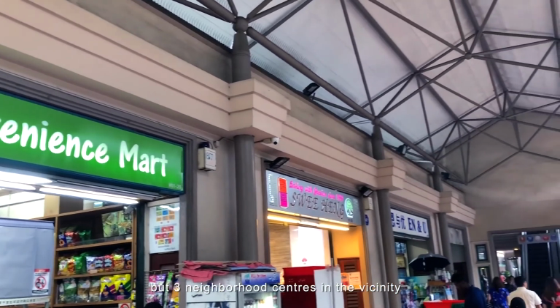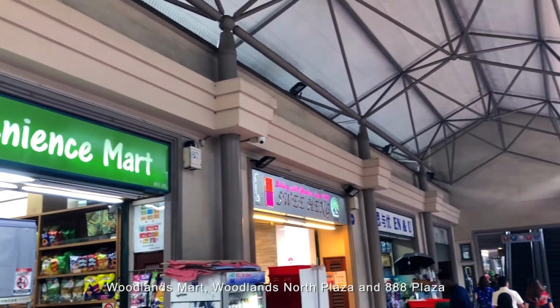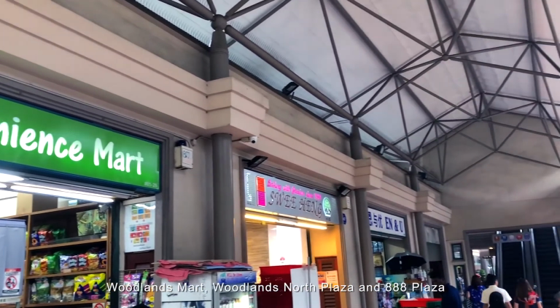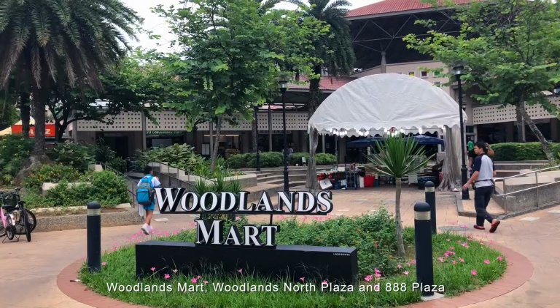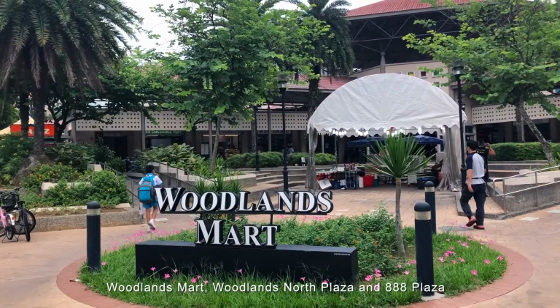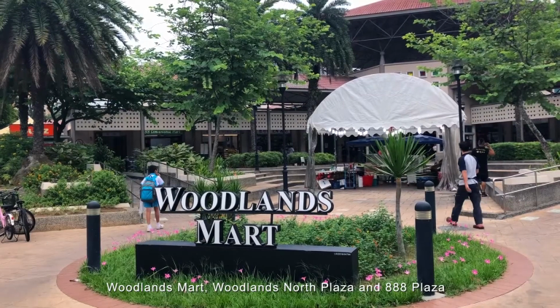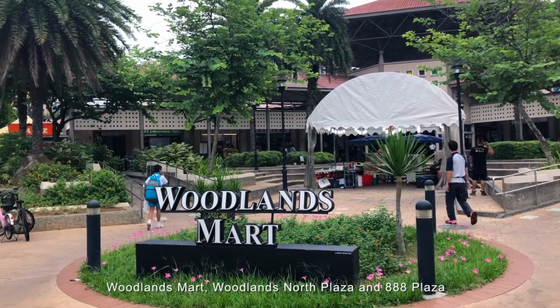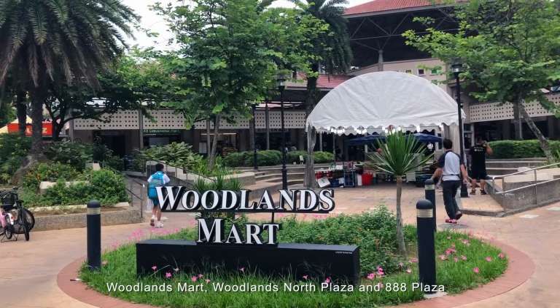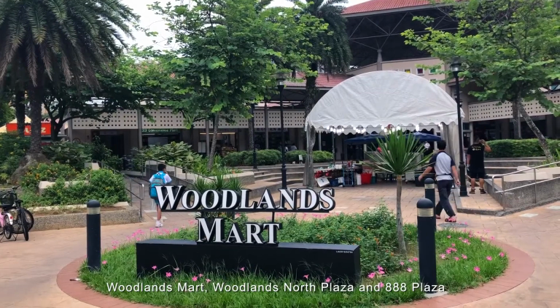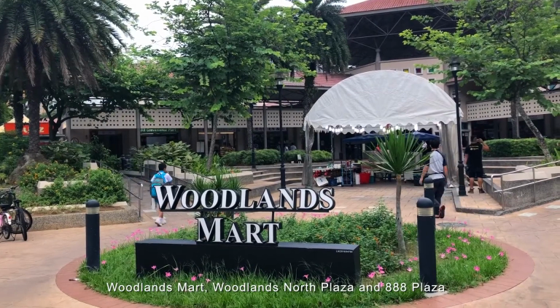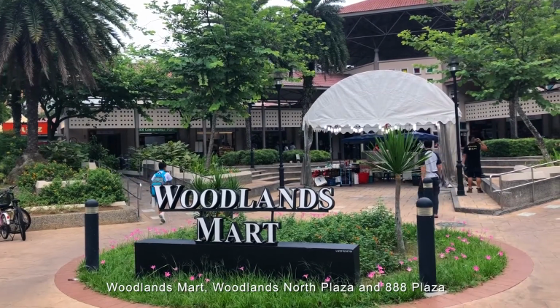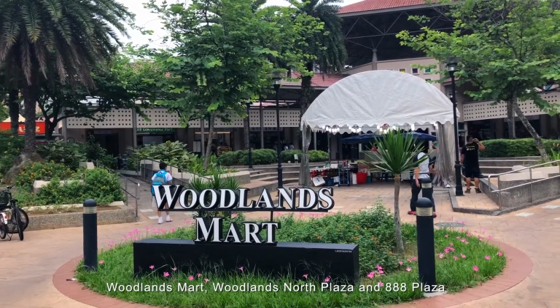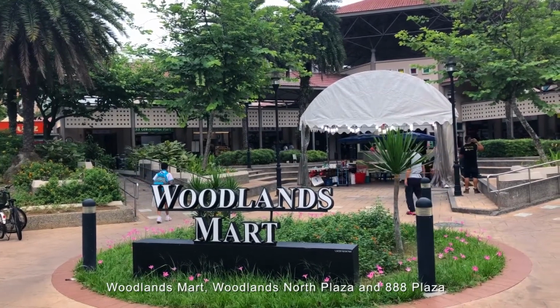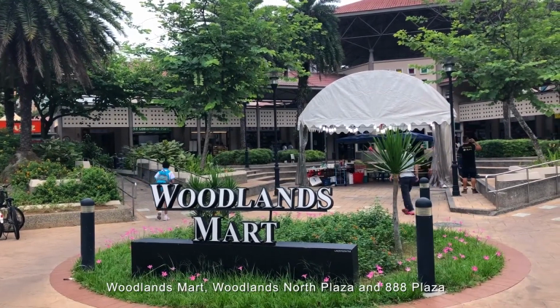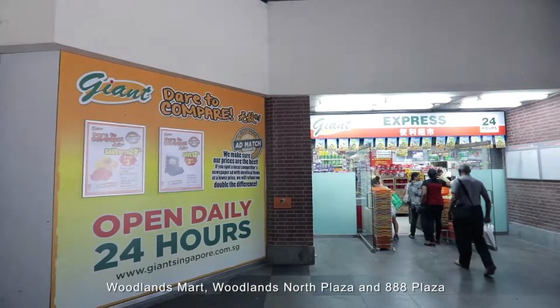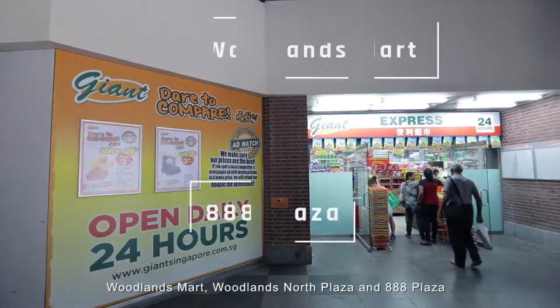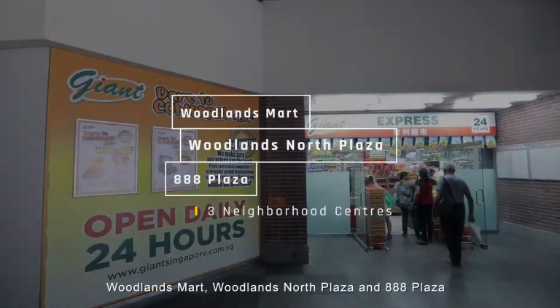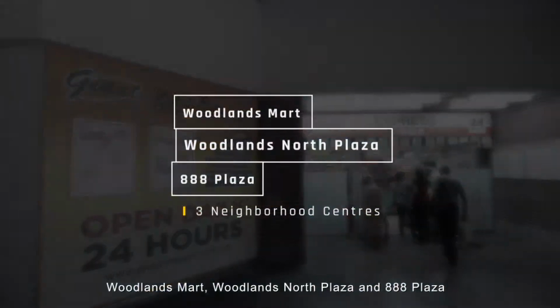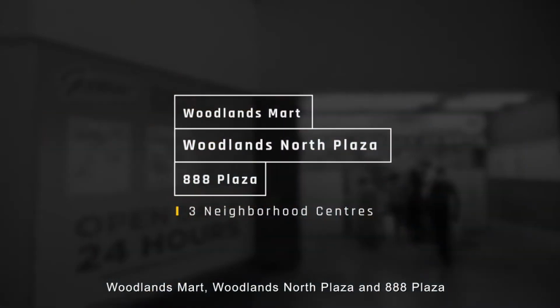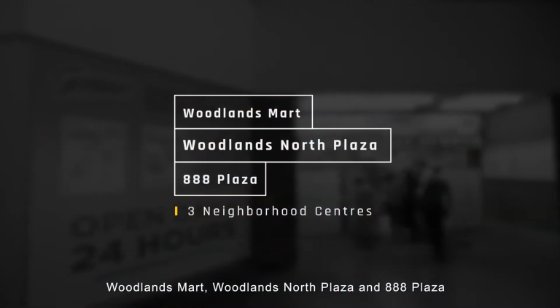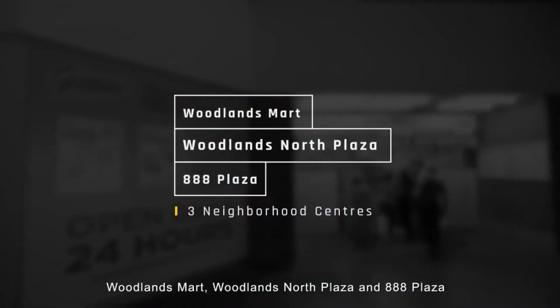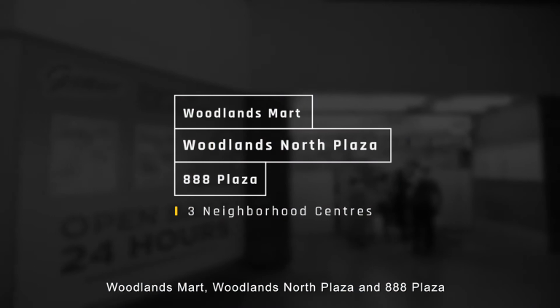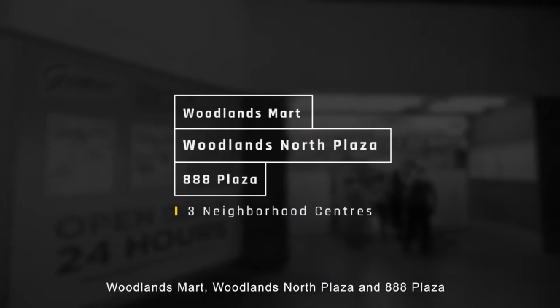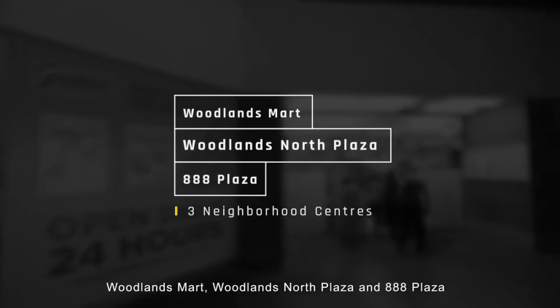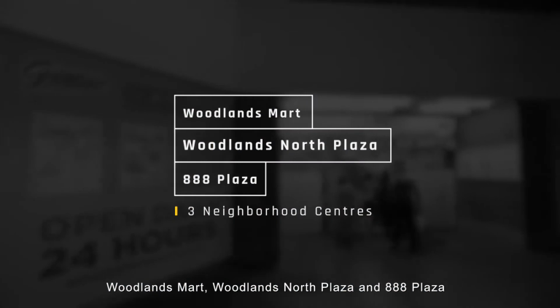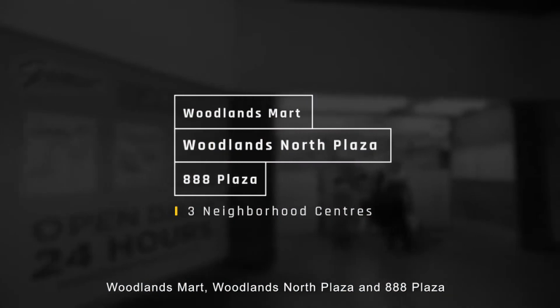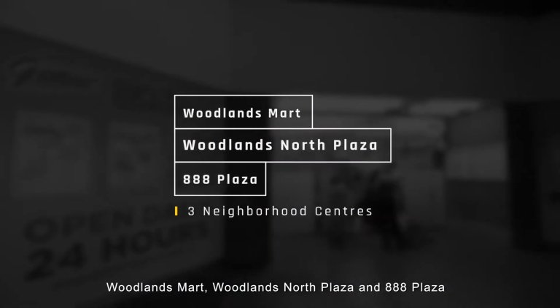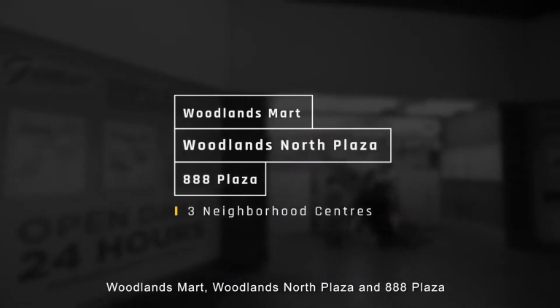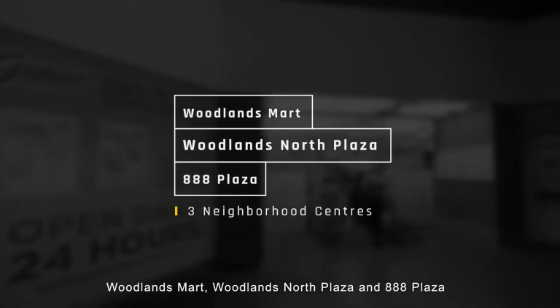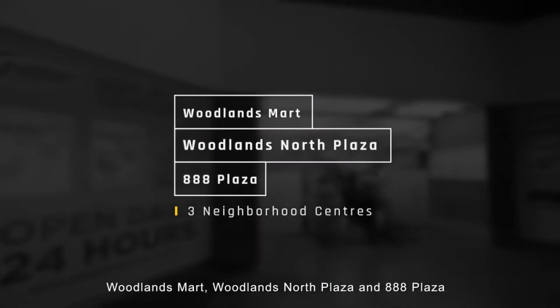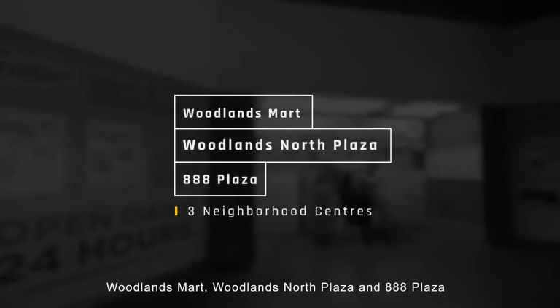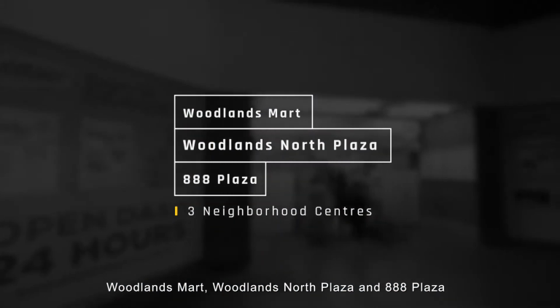Oolens Mart, Oolens North Plaza, and AAA Plaza. Now, more on the house.